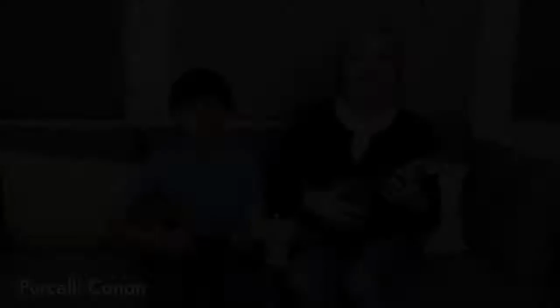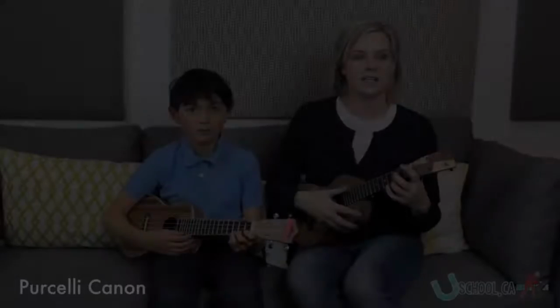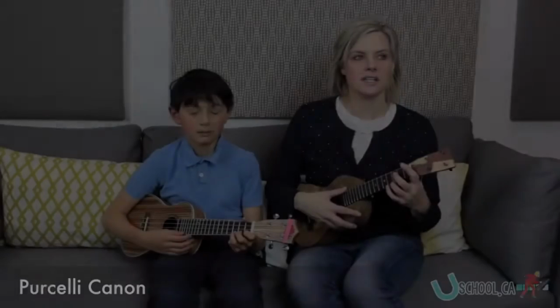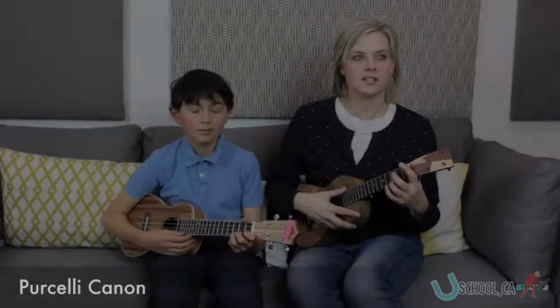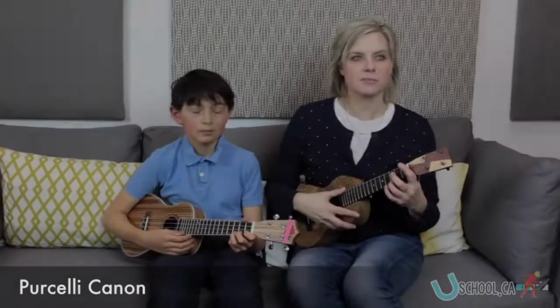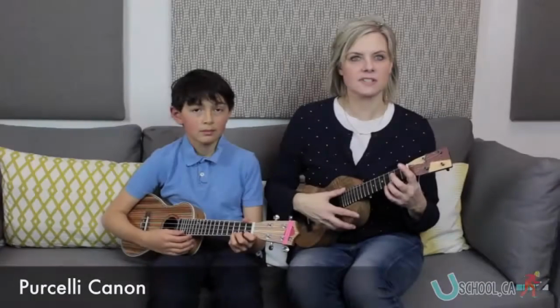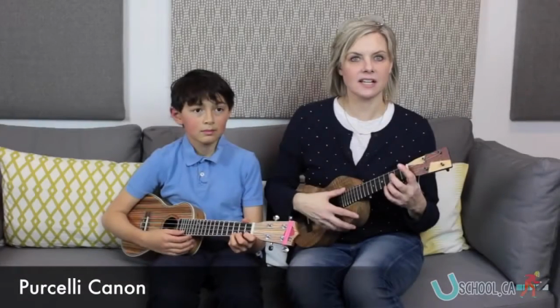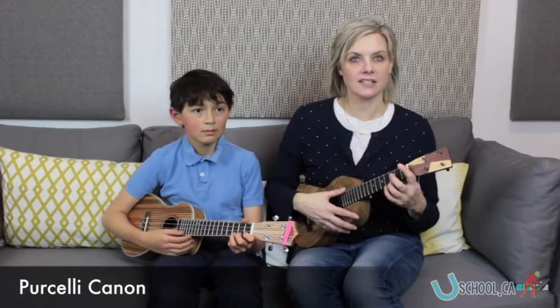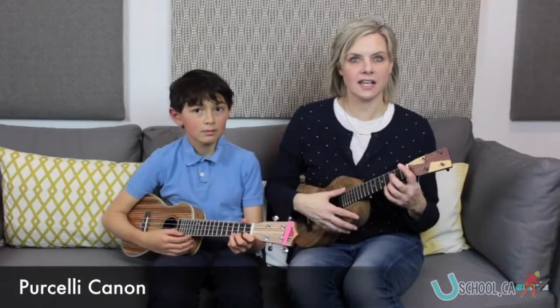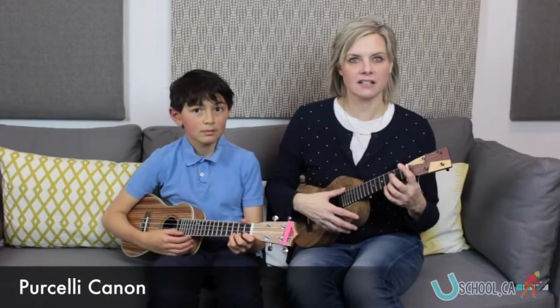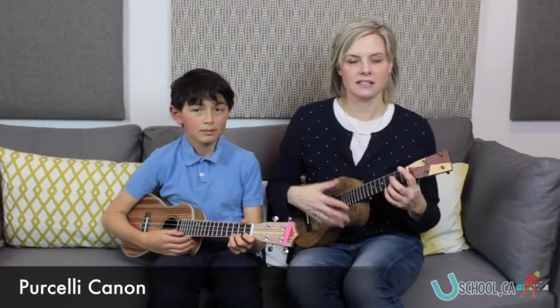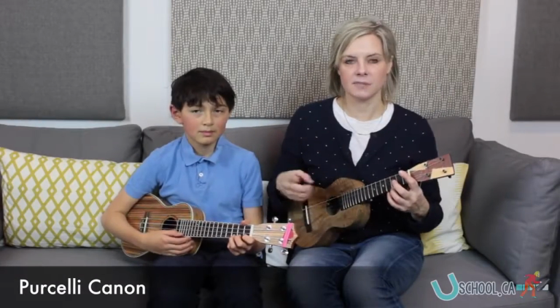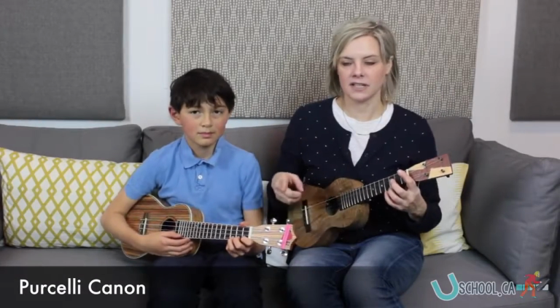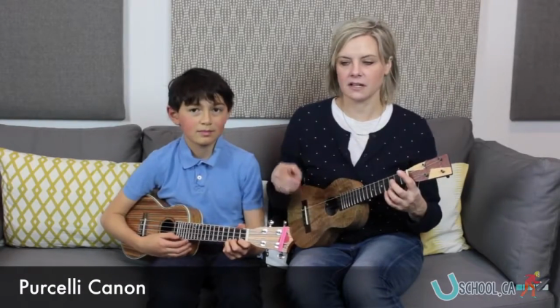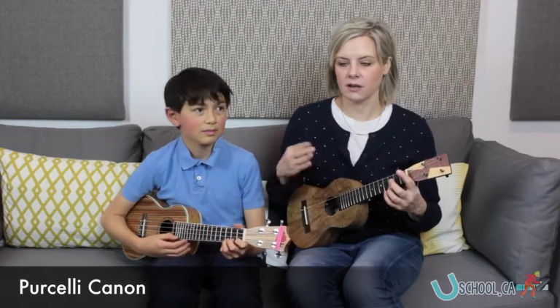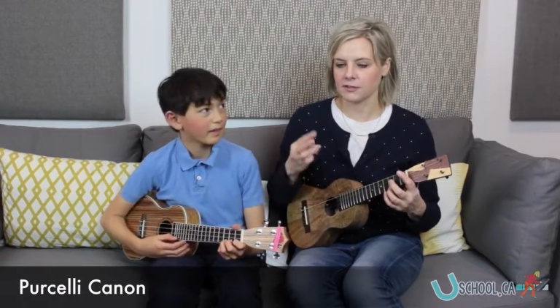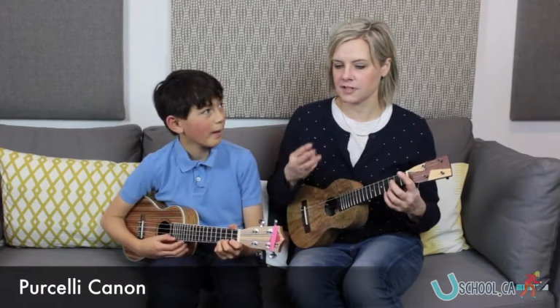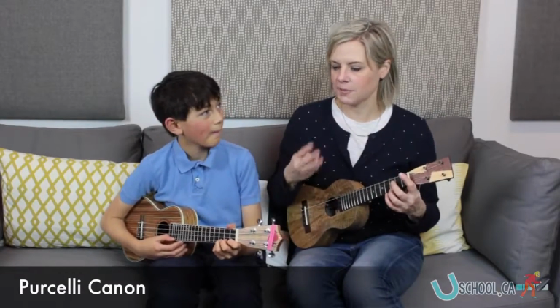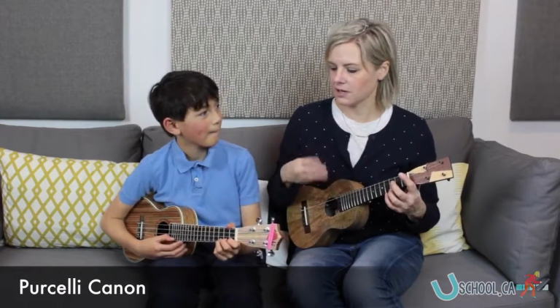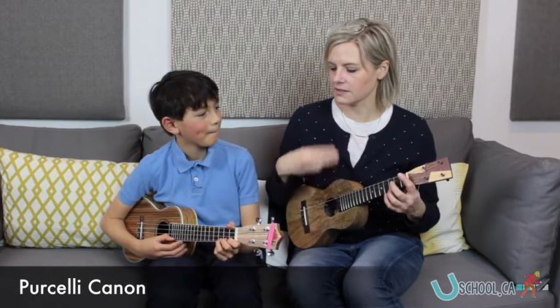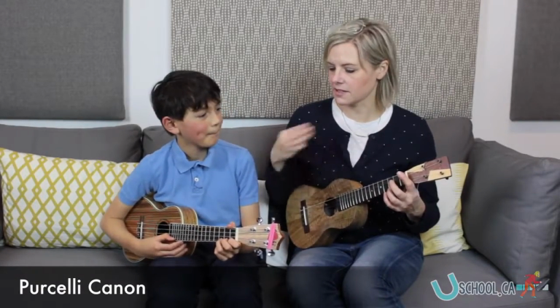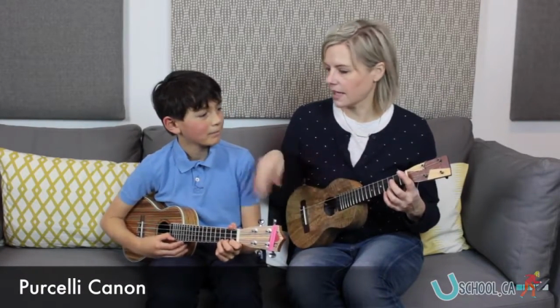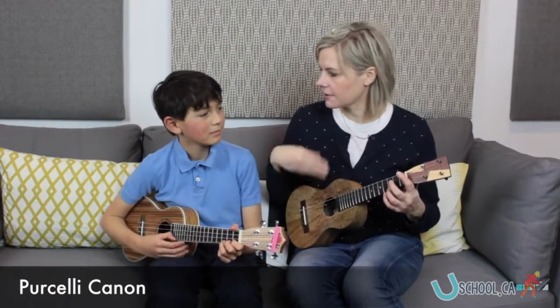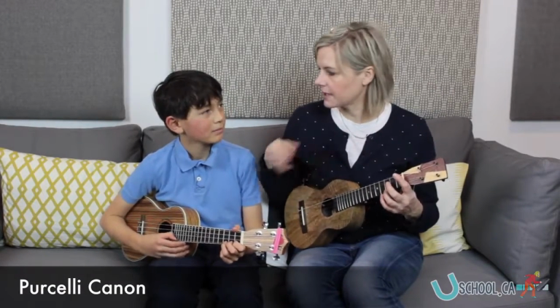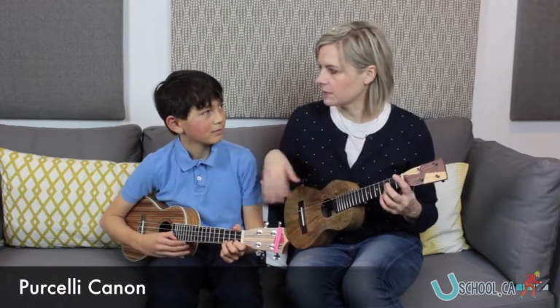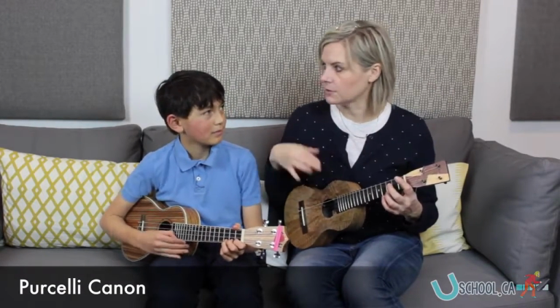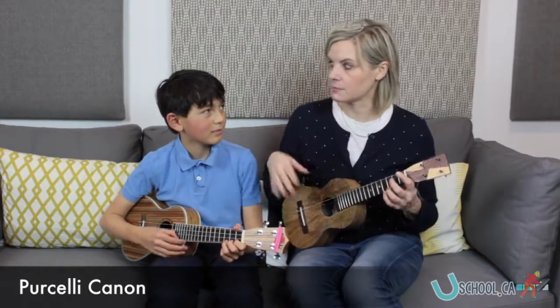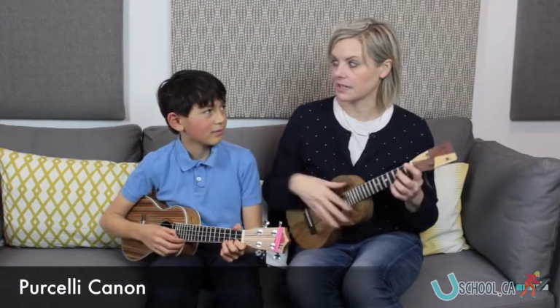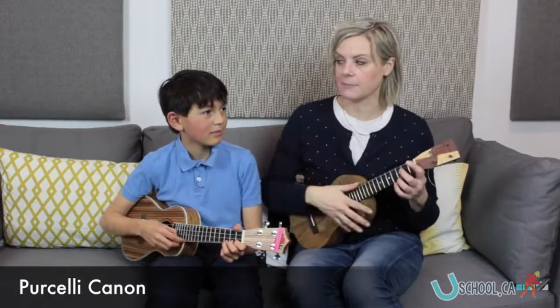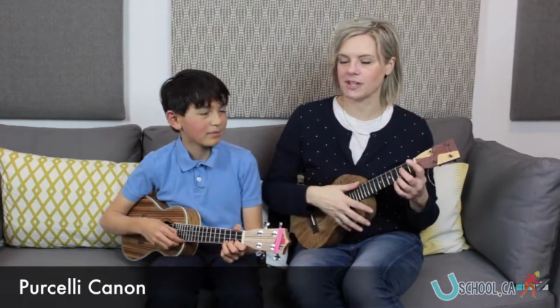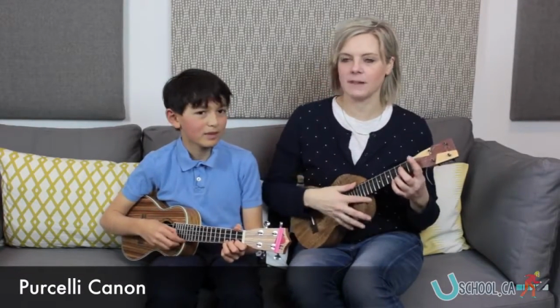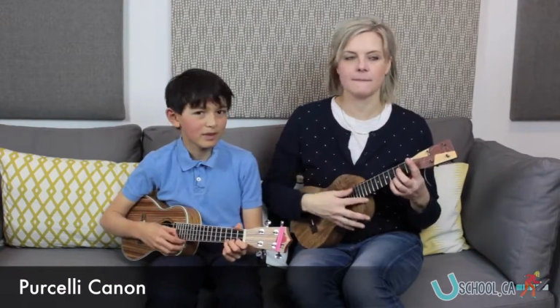Here's Pachelbel Canon. Let's play it all three parts together and then we'll split up, okay?